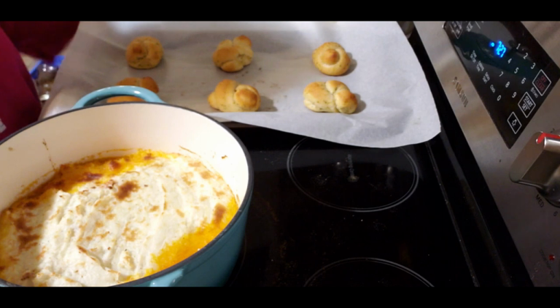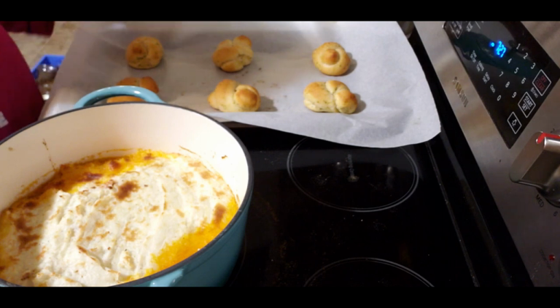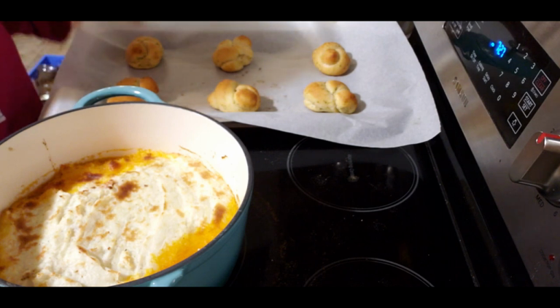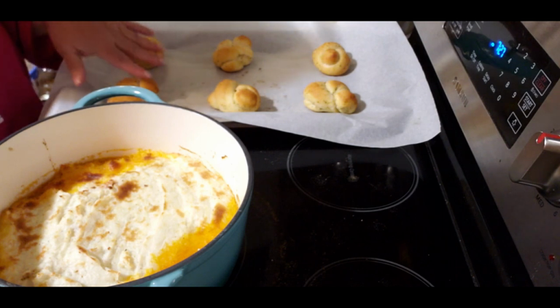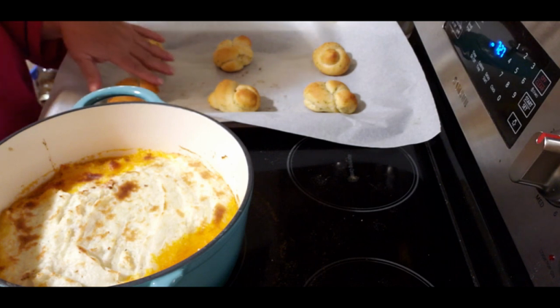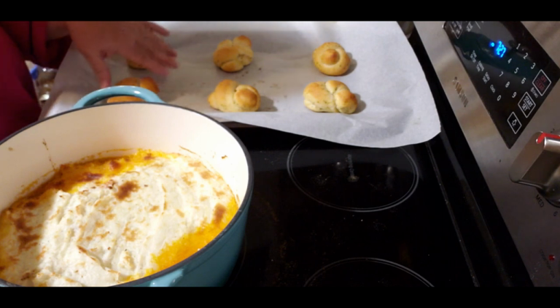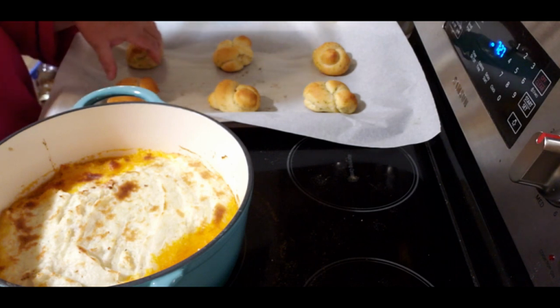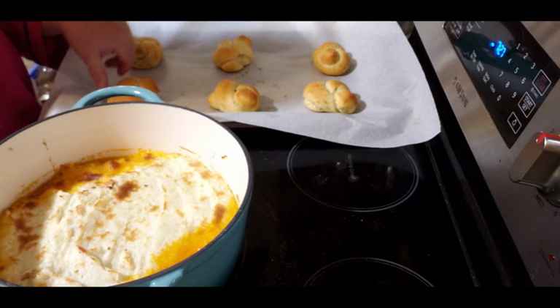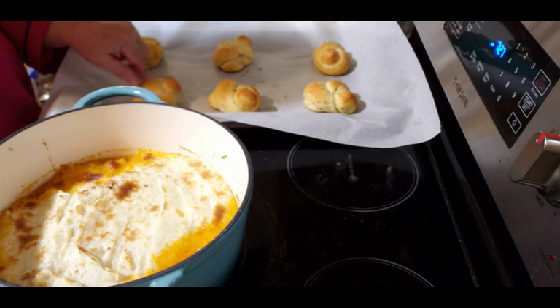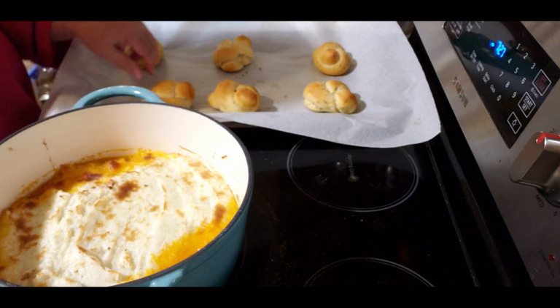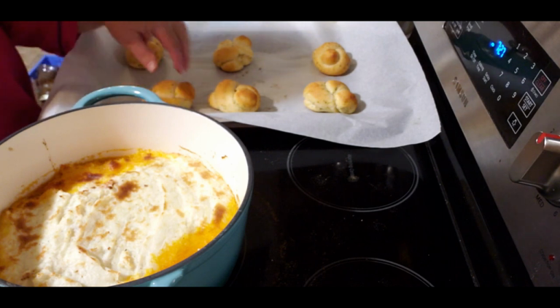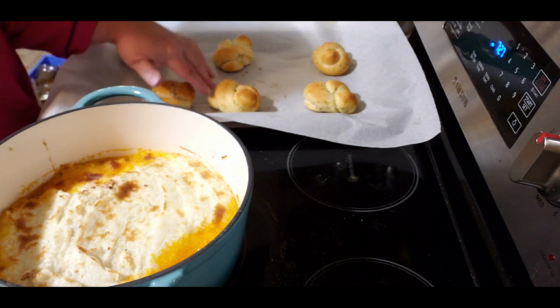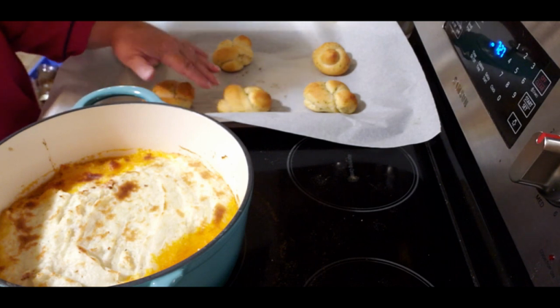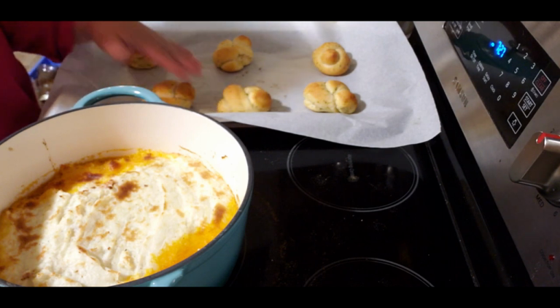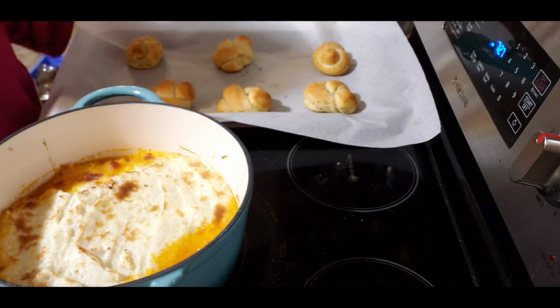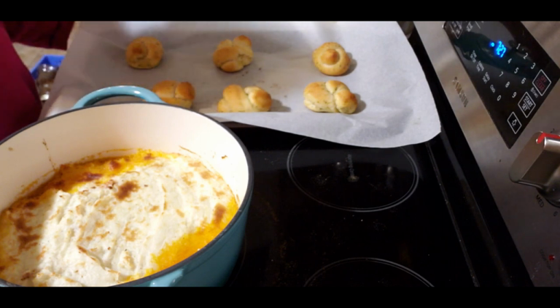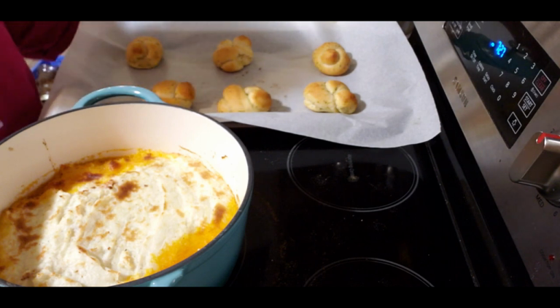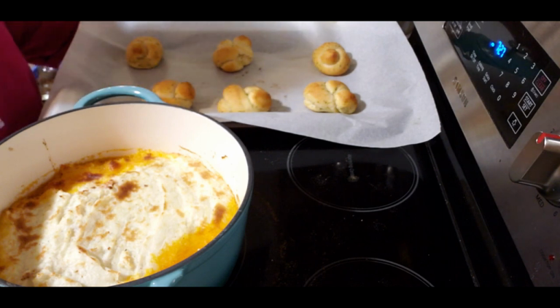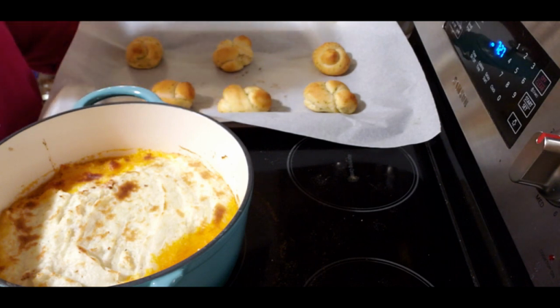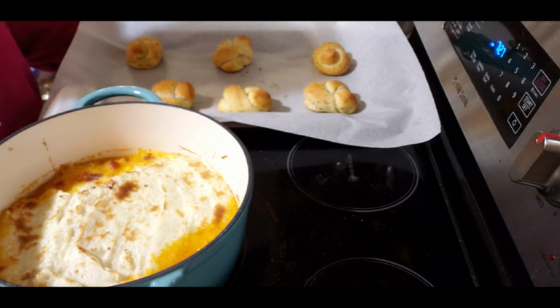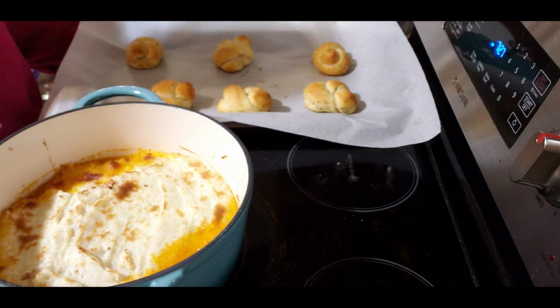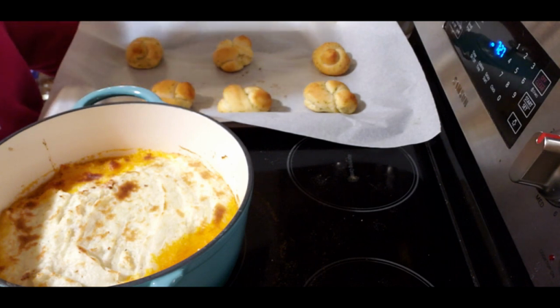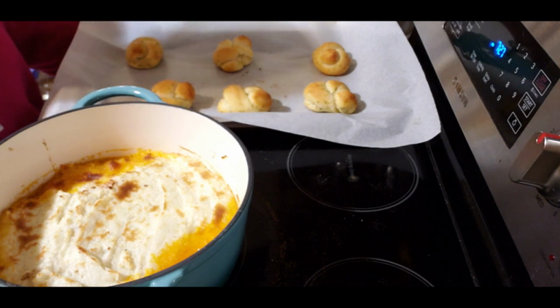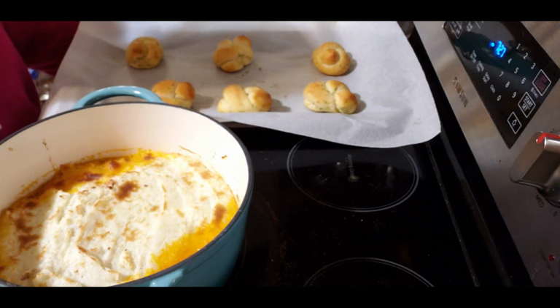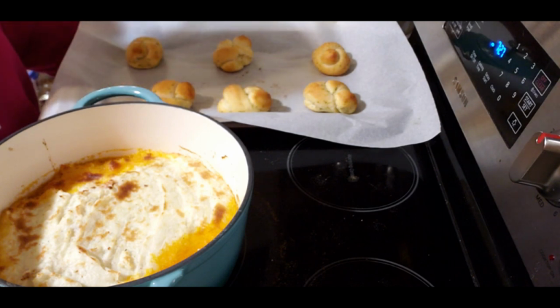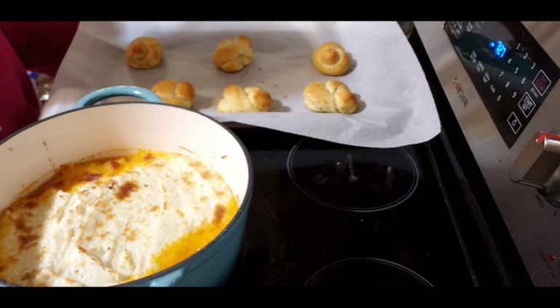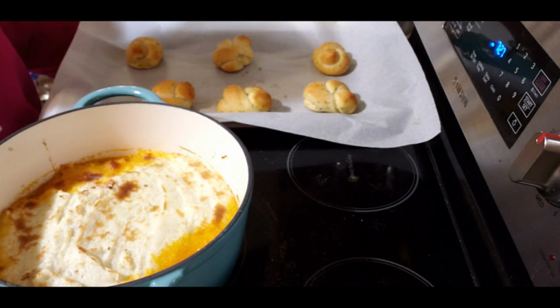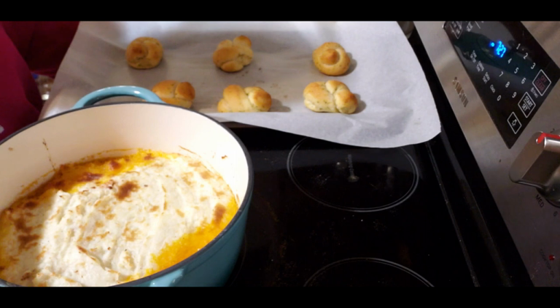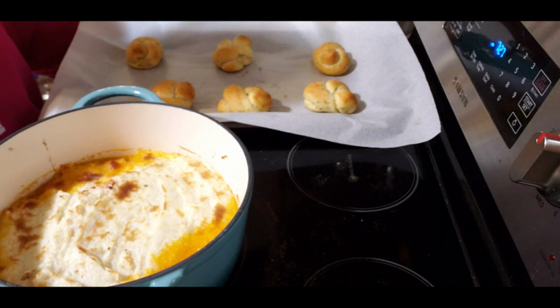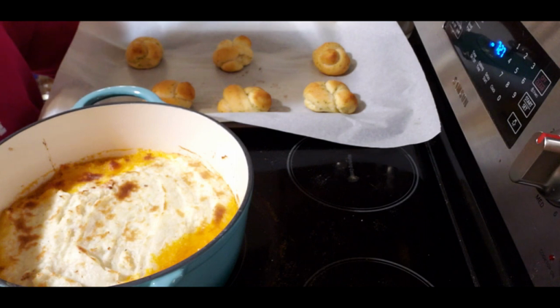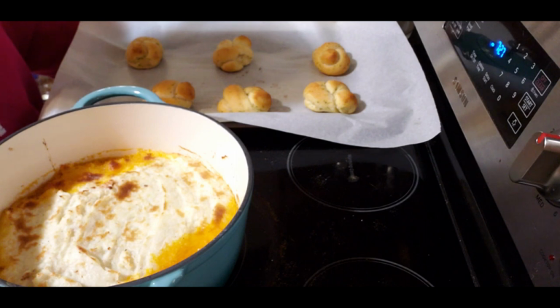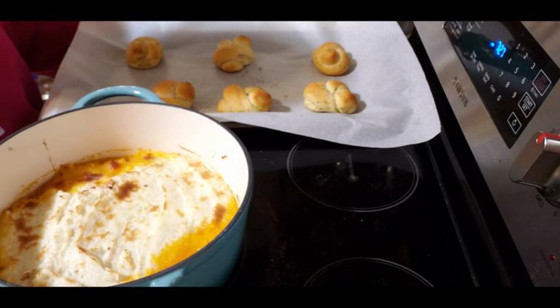And these are the French knots that we'll have with it.